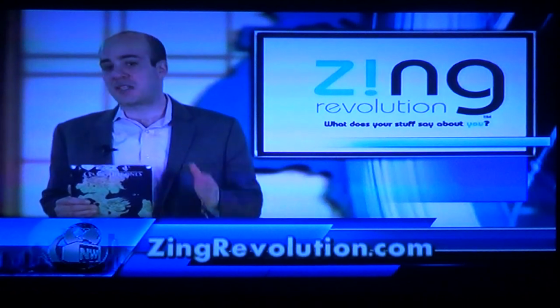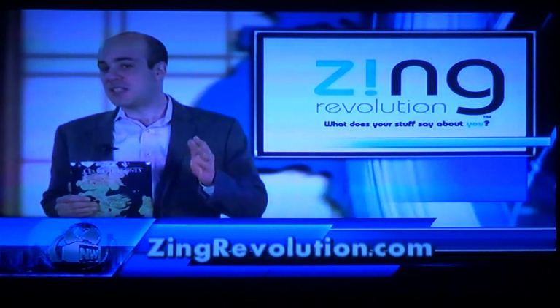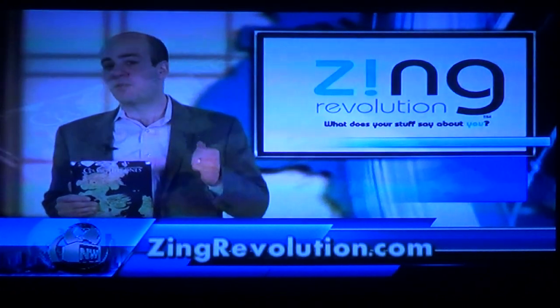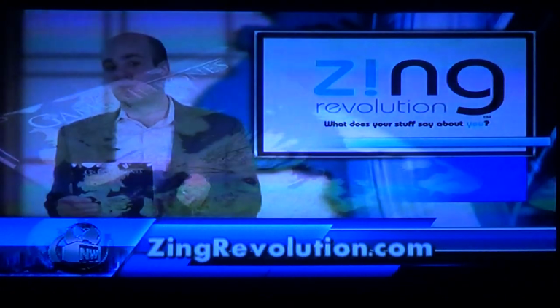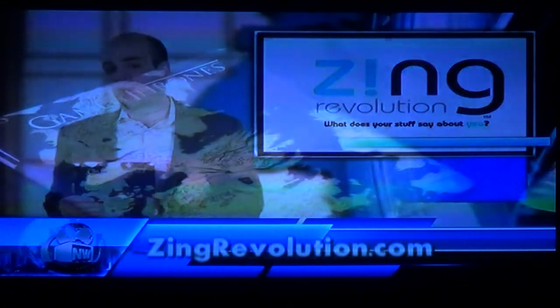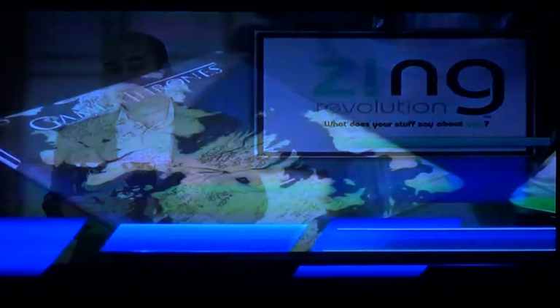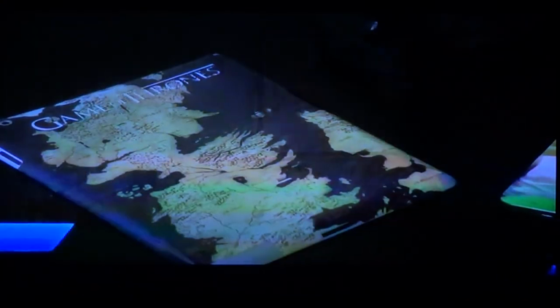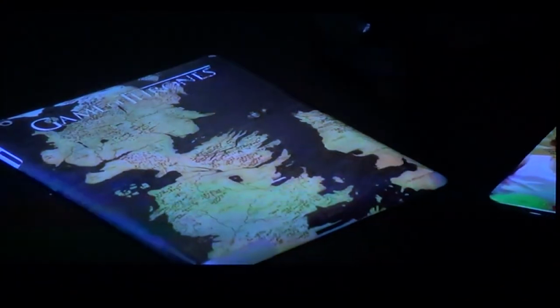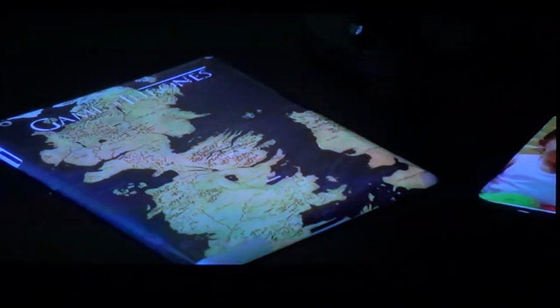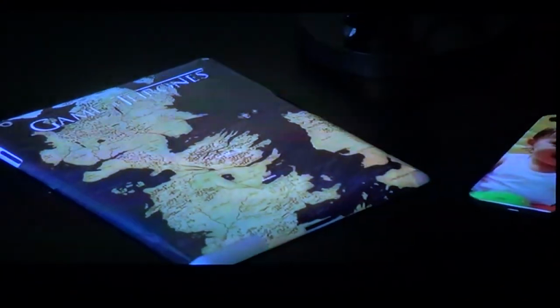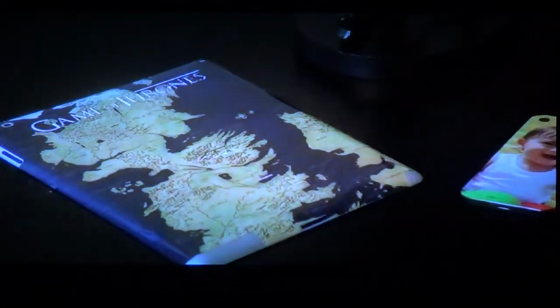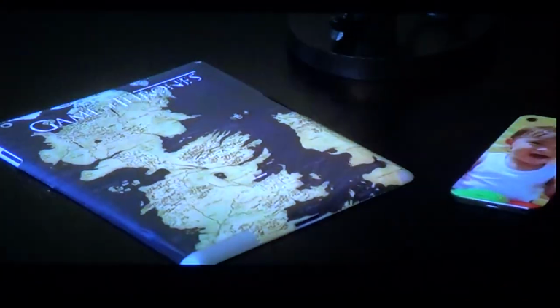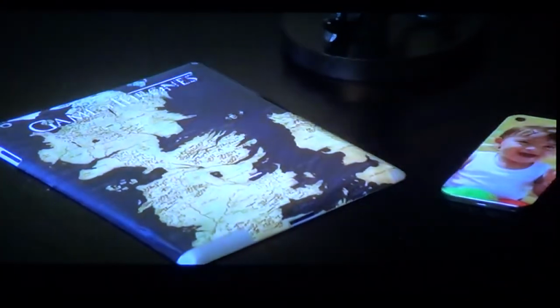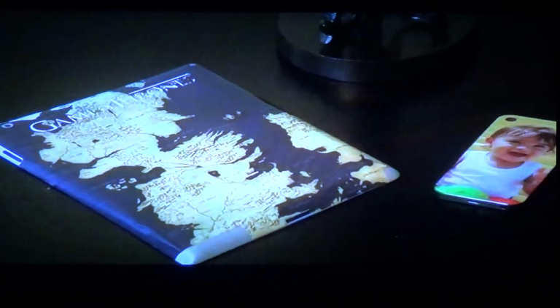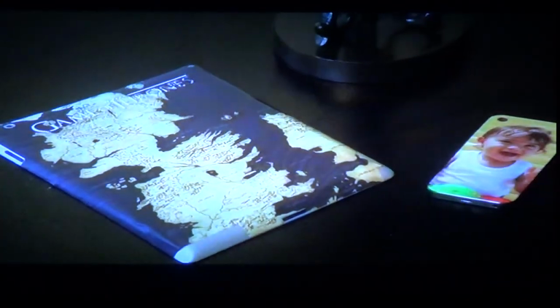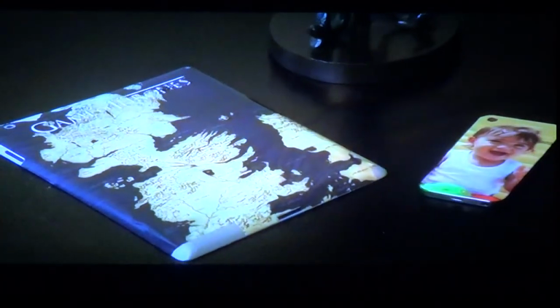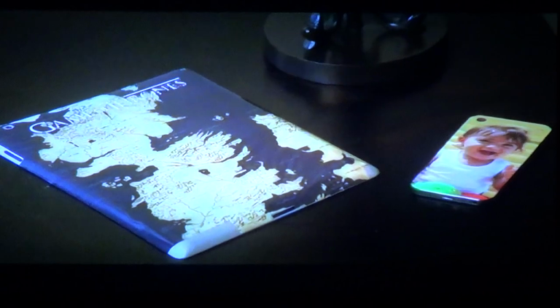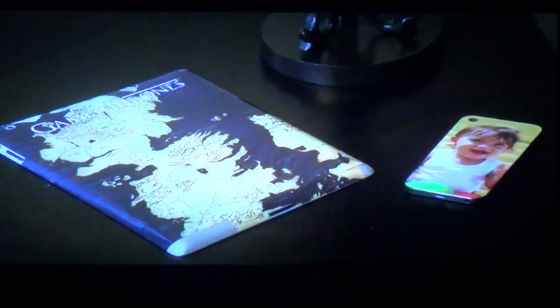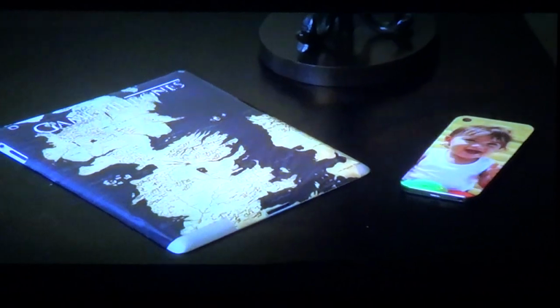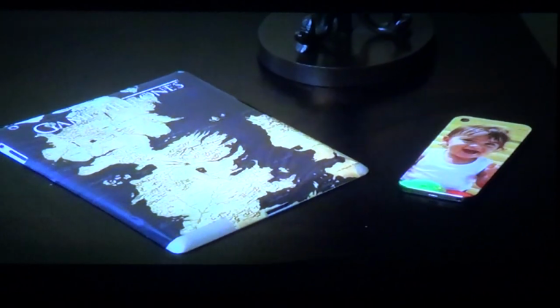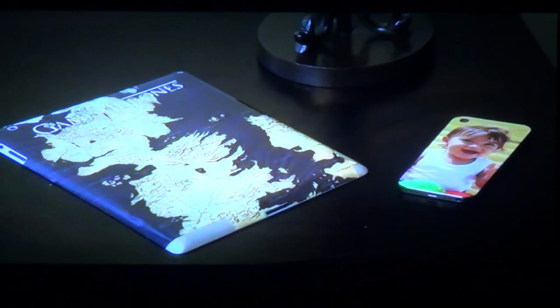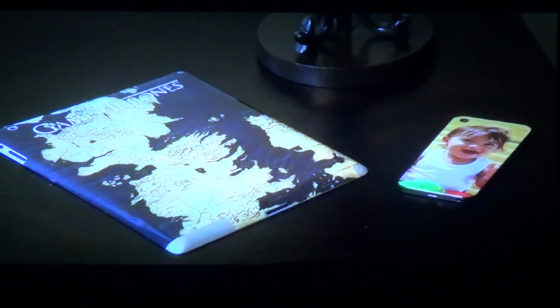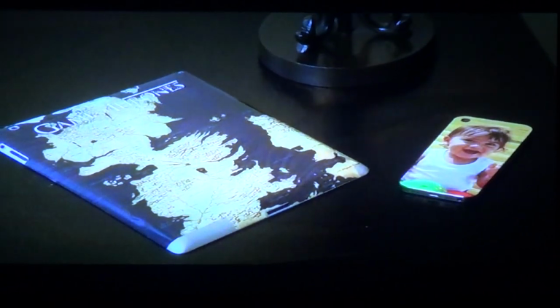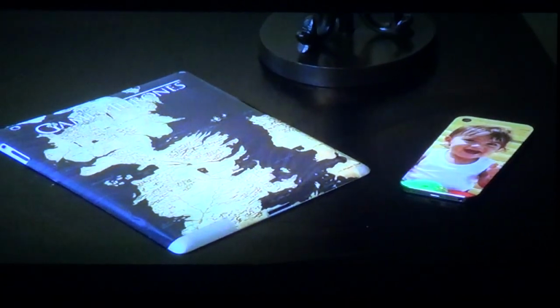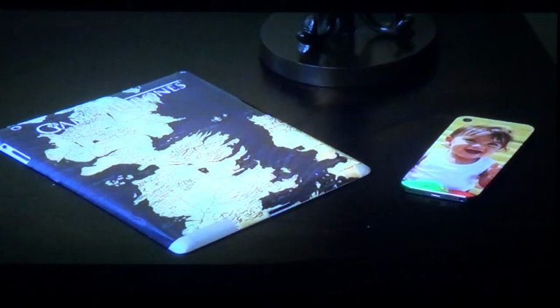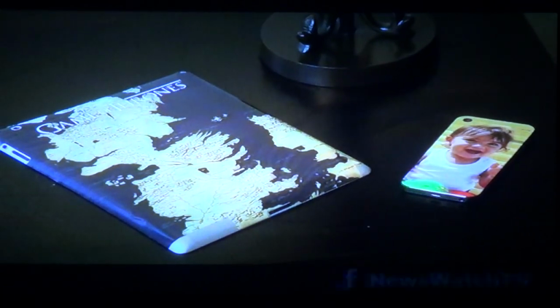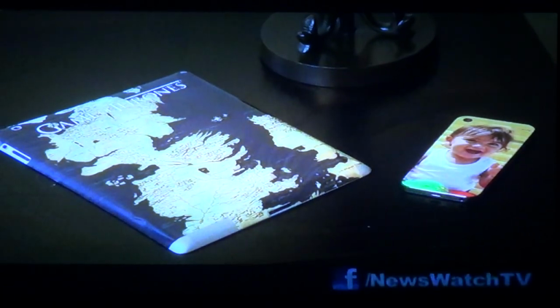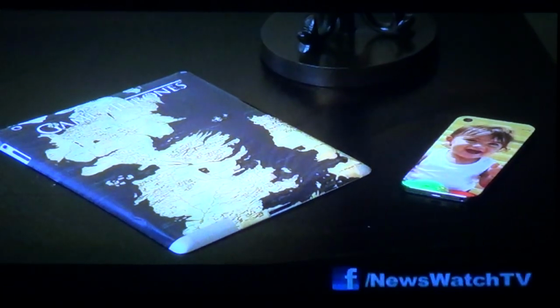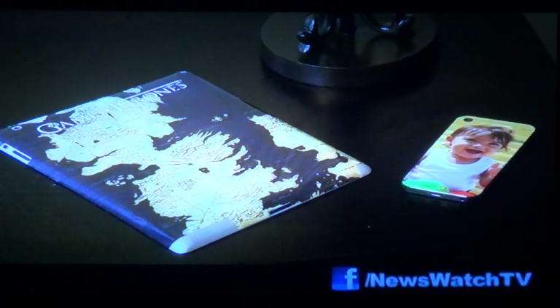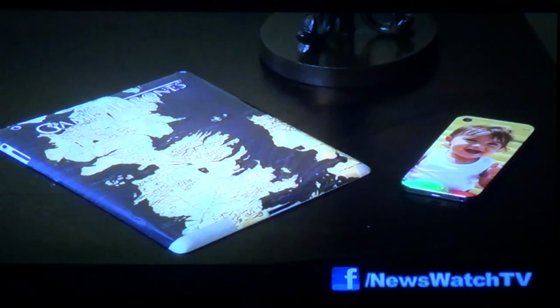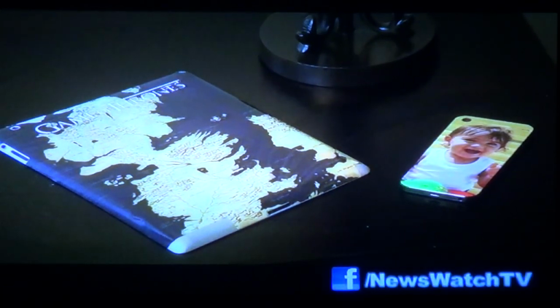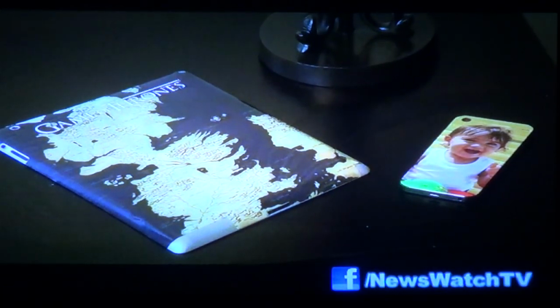Skins for smartphones and MP3 players are super affordable too — they're only $15, and $30 for laptops and tablets.